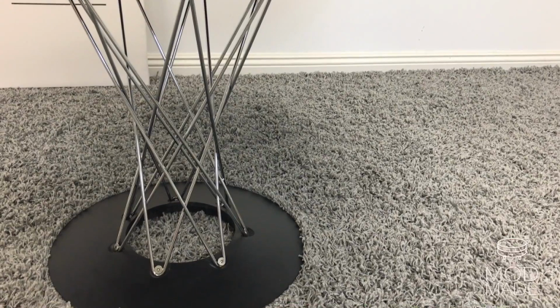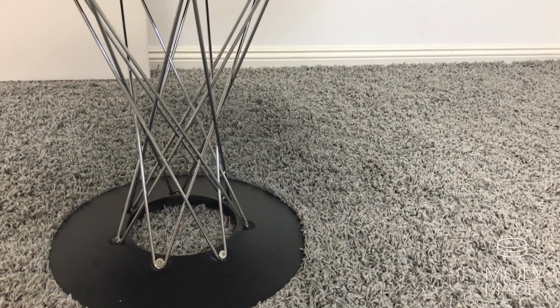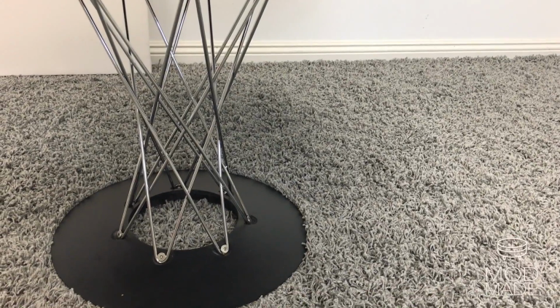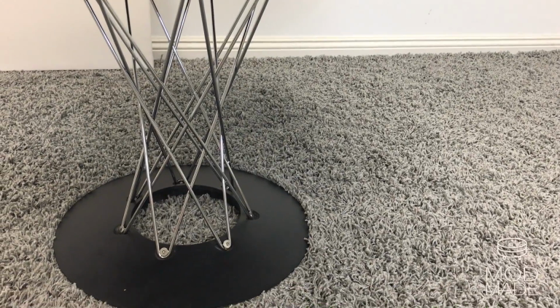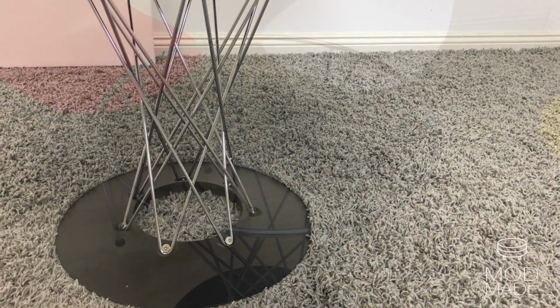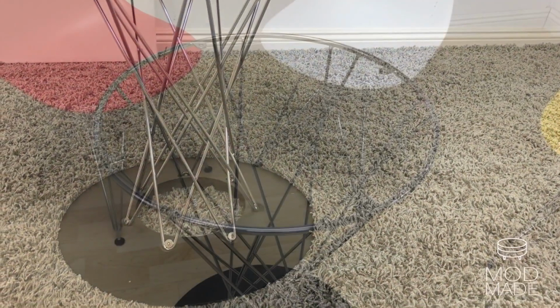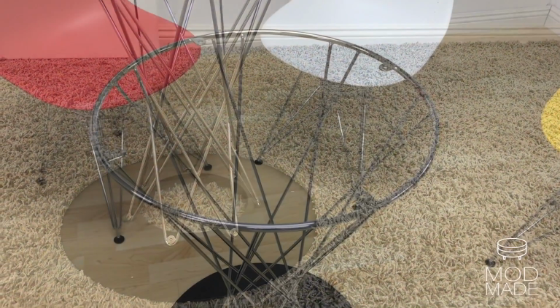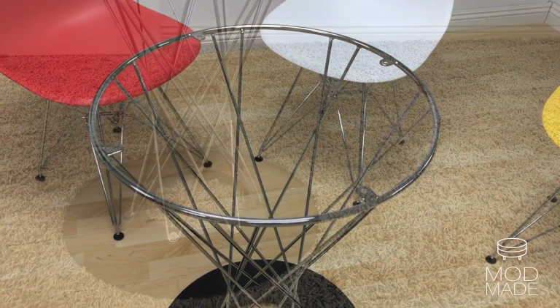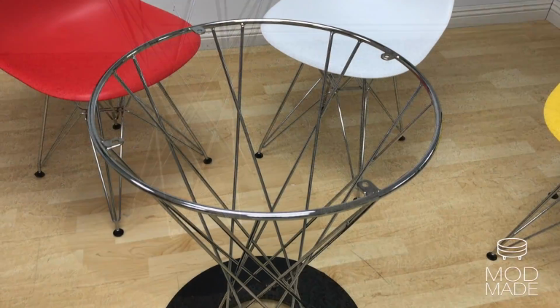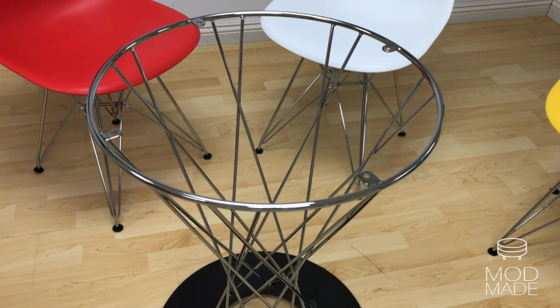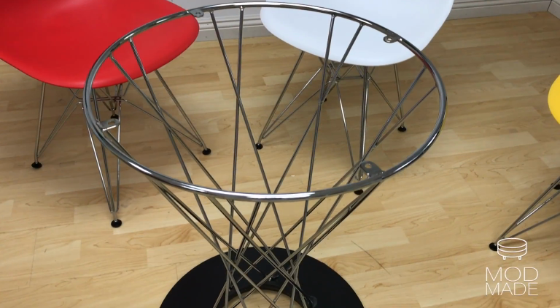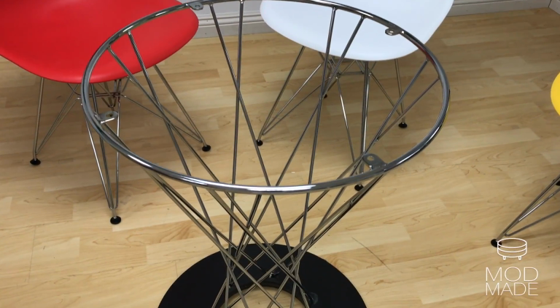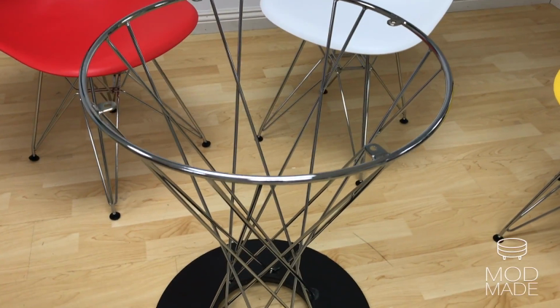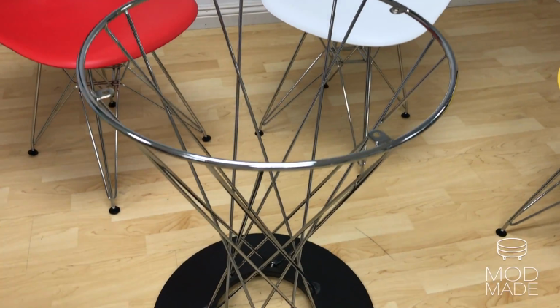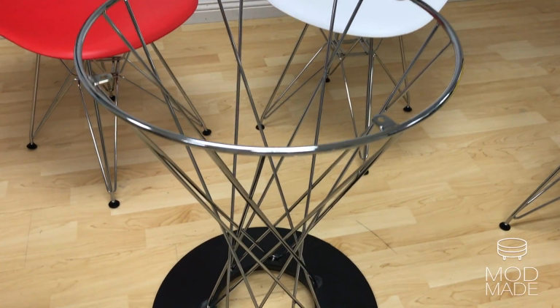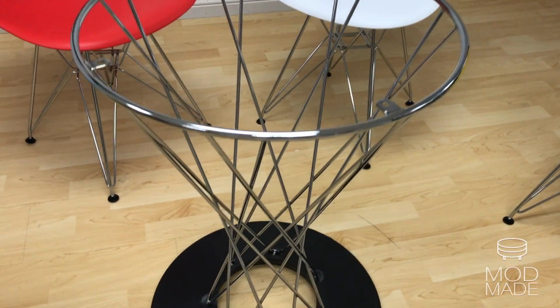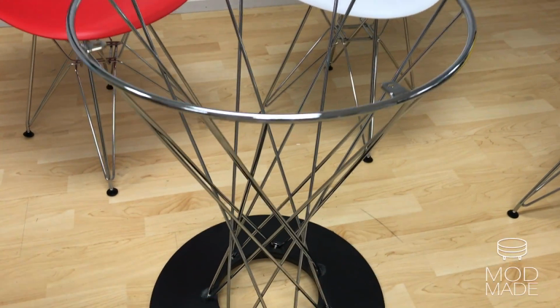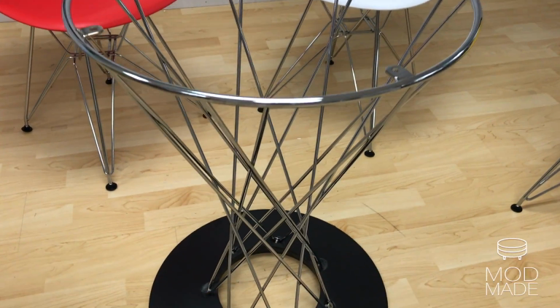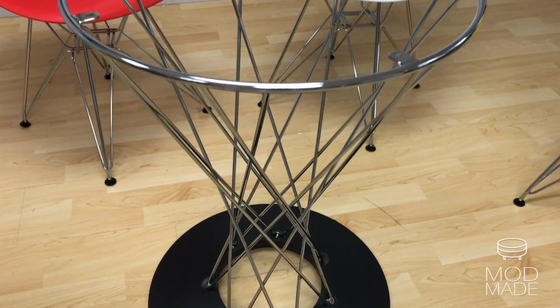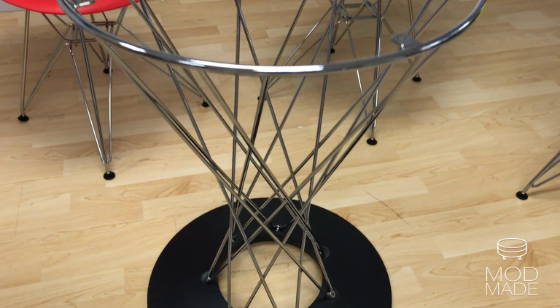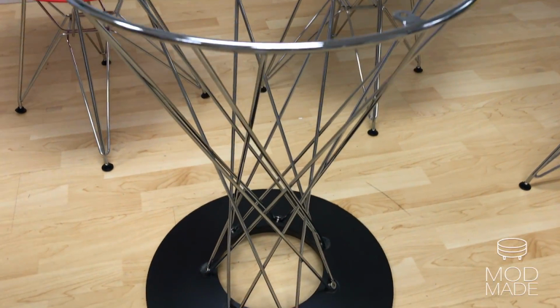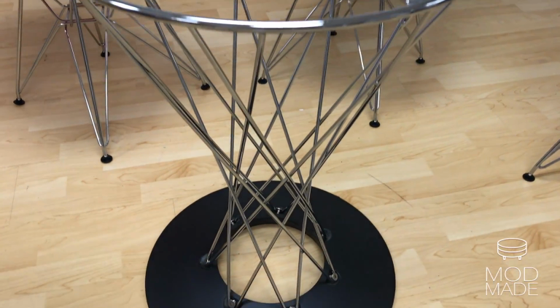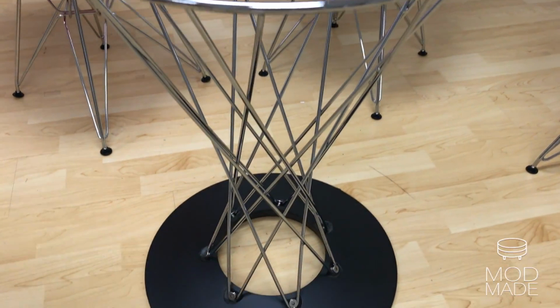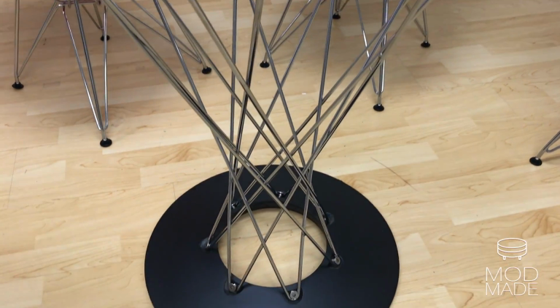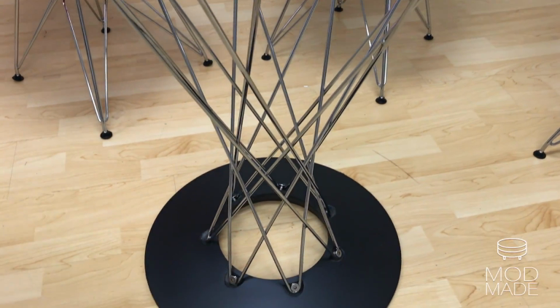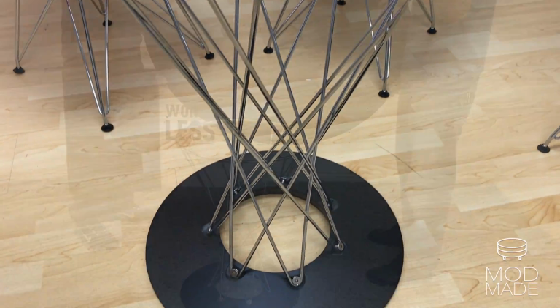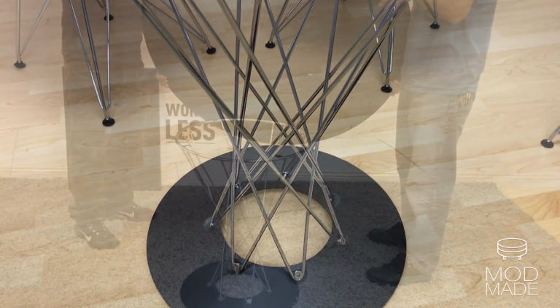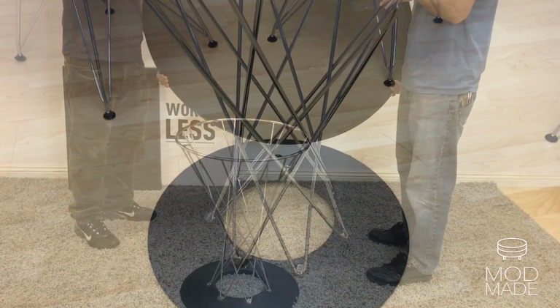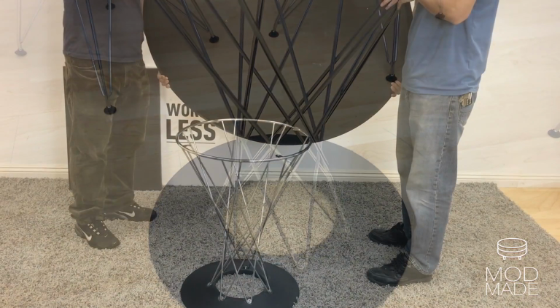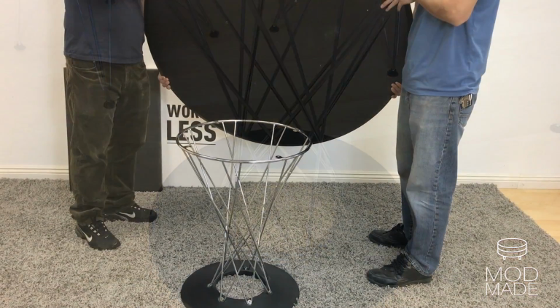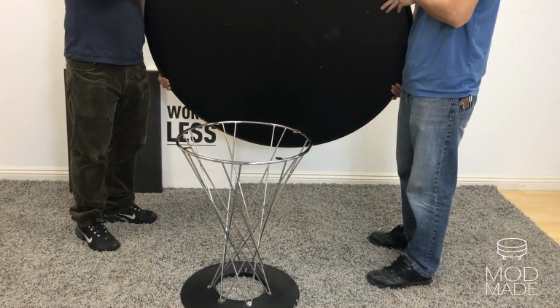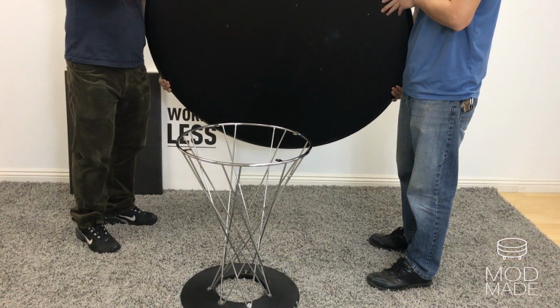Start by placing the tabletop on the base. Remember, the top is heavy — it requires two people to lift.